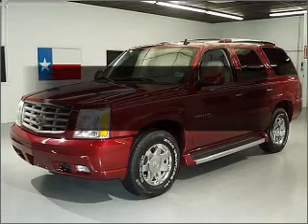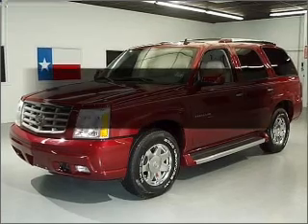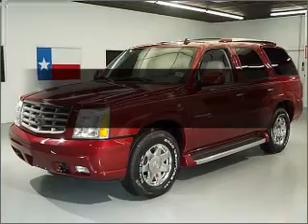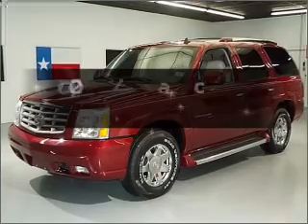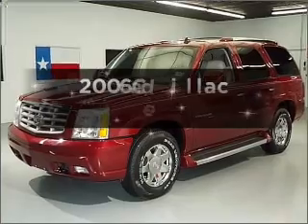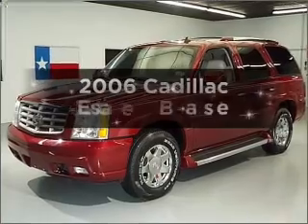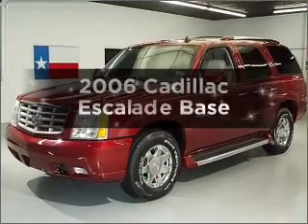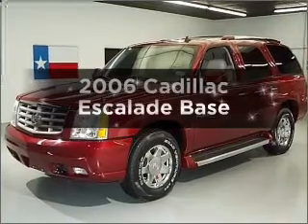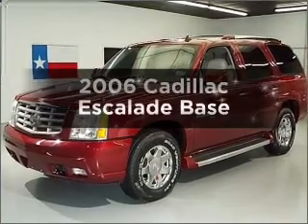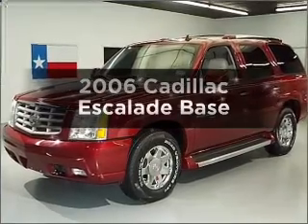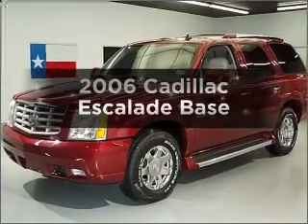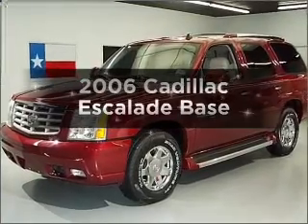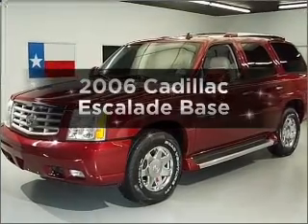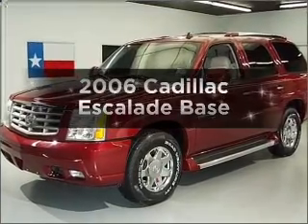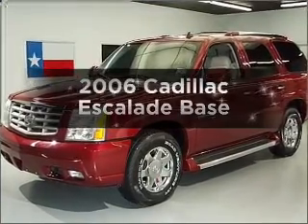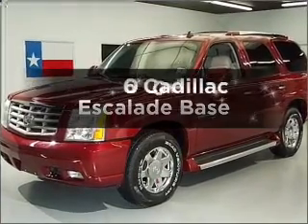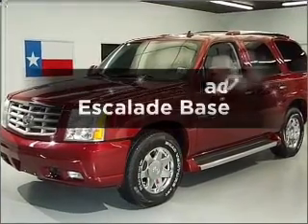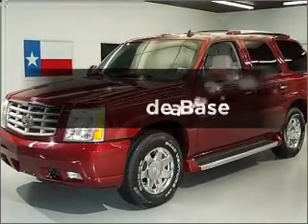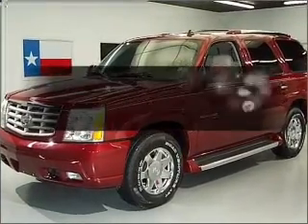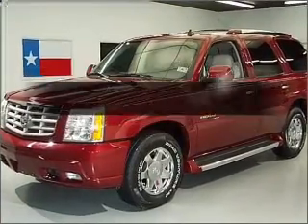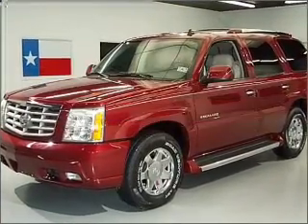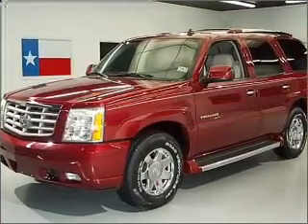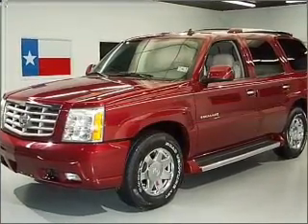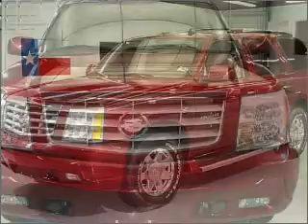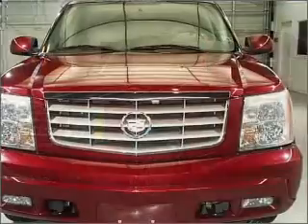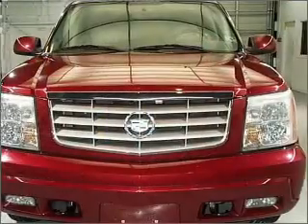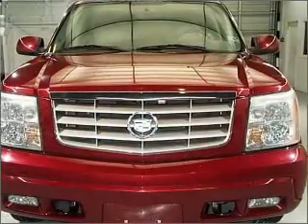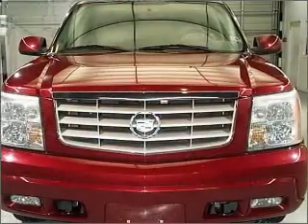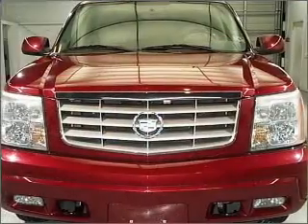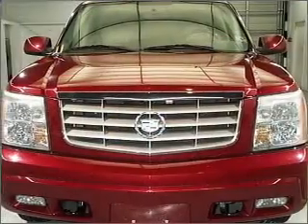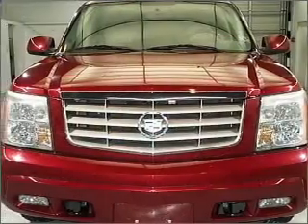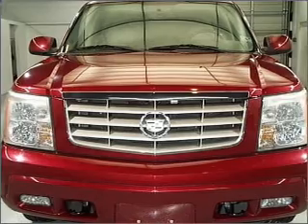Get noticed in this 2006 Cadillac Escalade. This is the set of wheels you've been looking for.